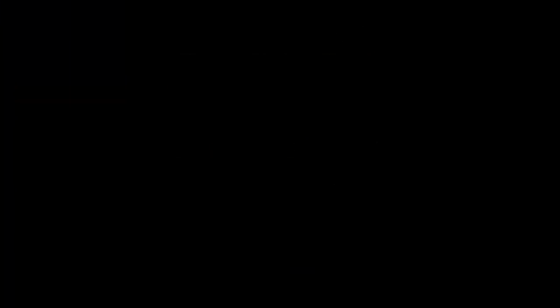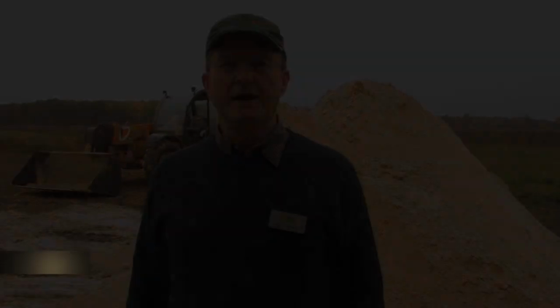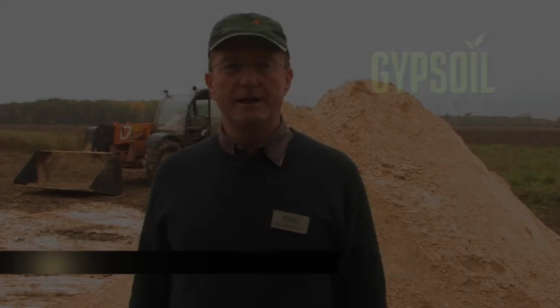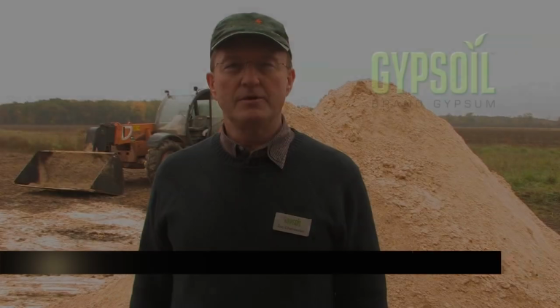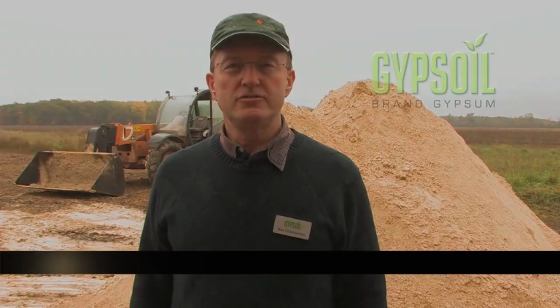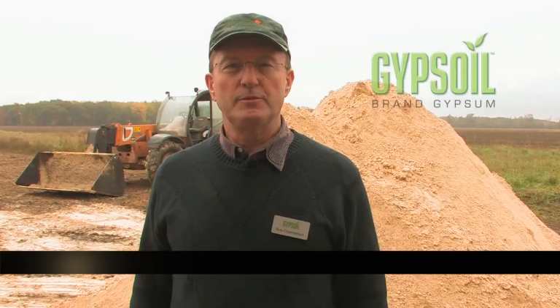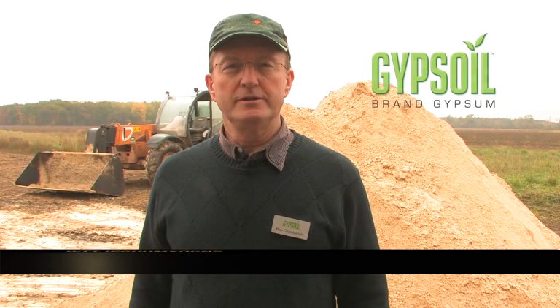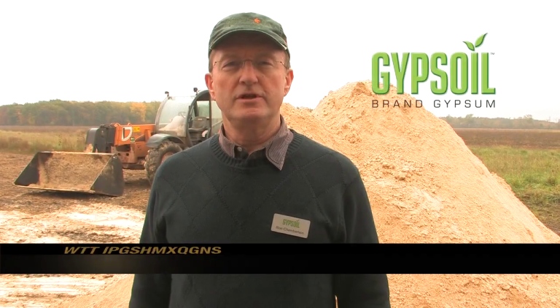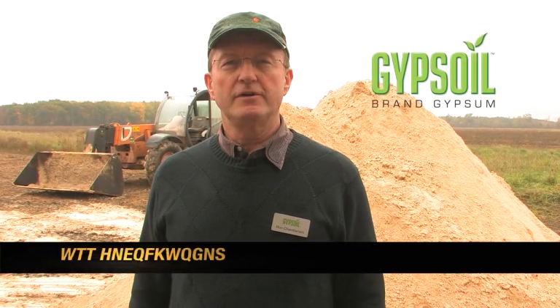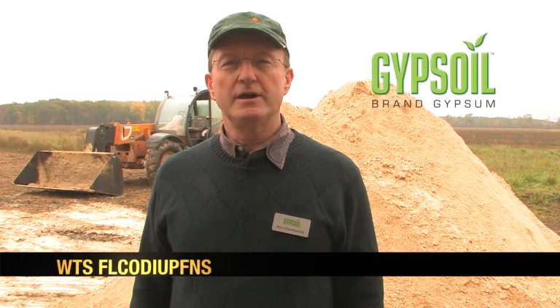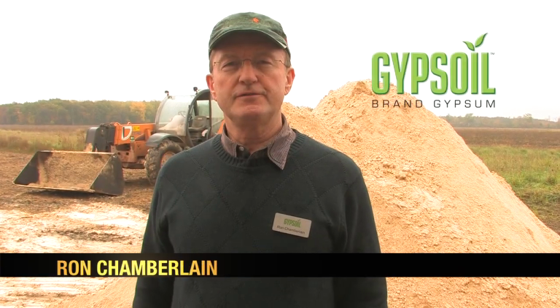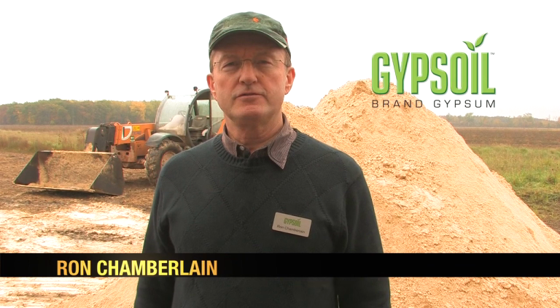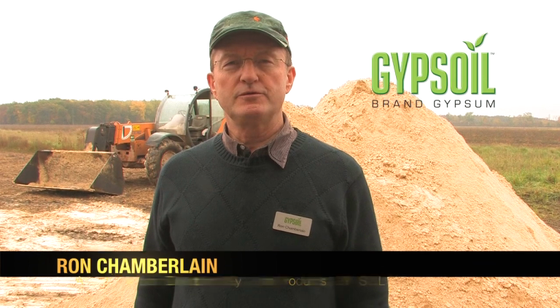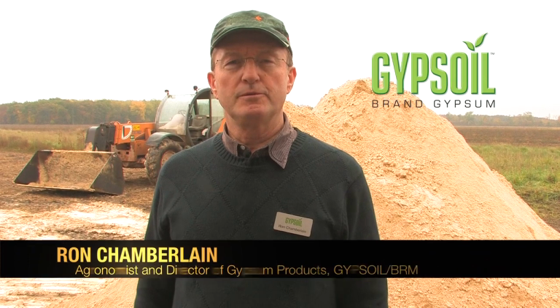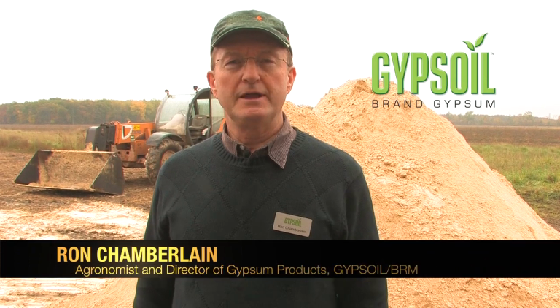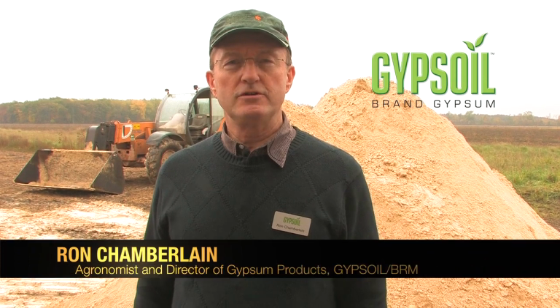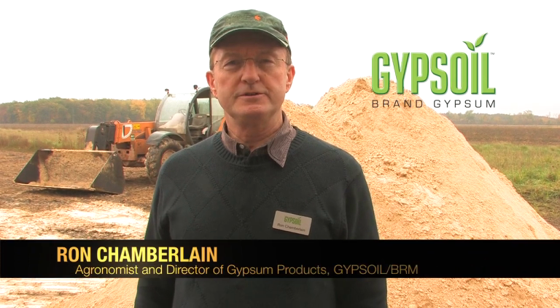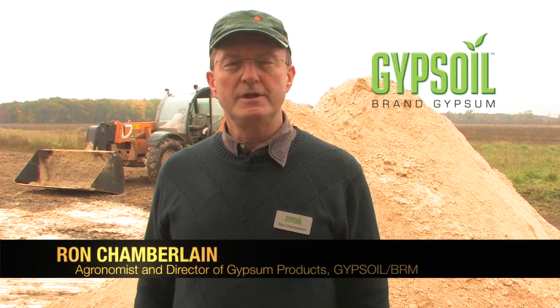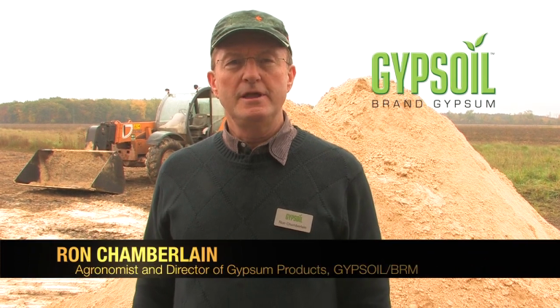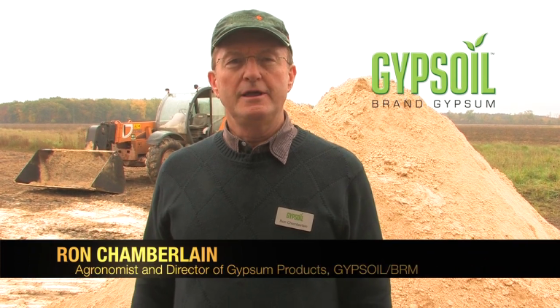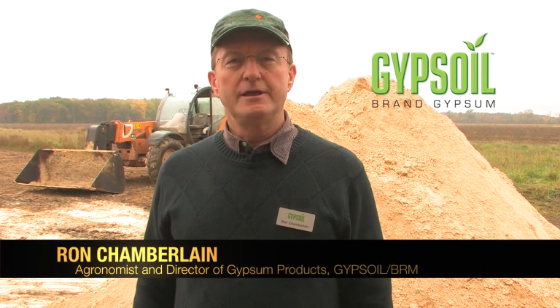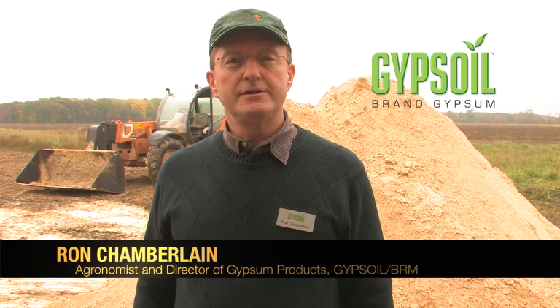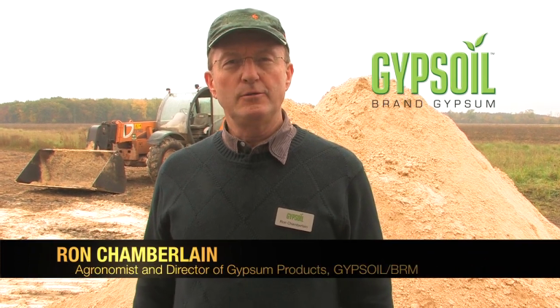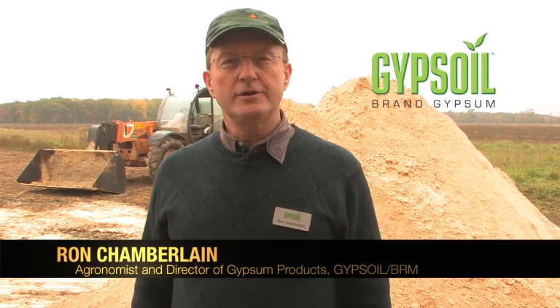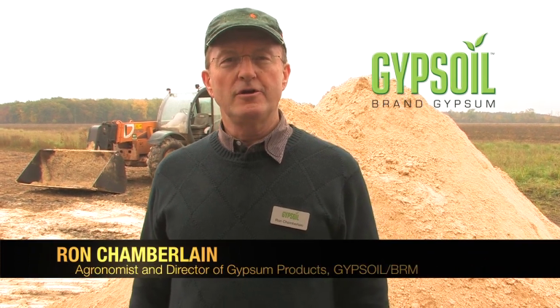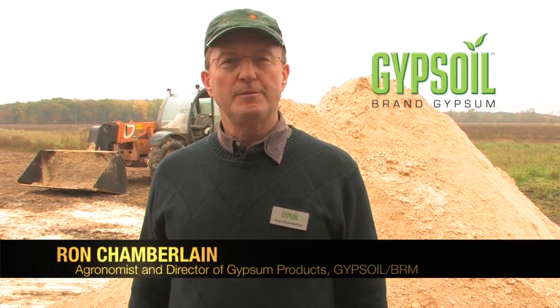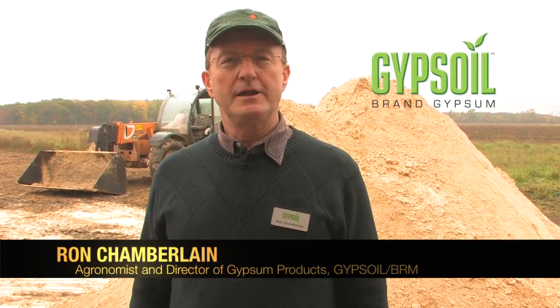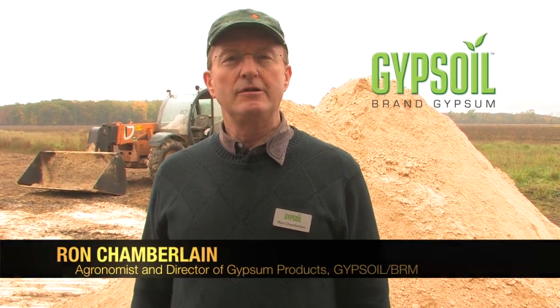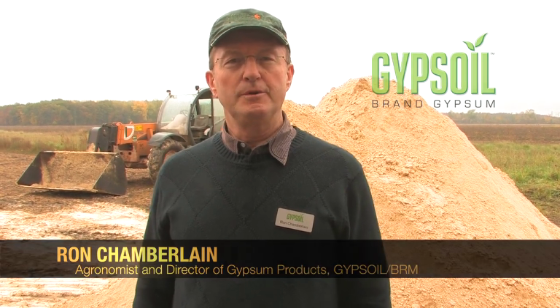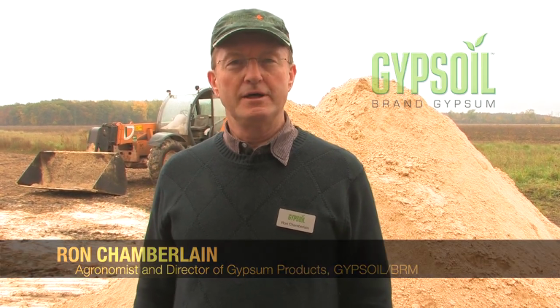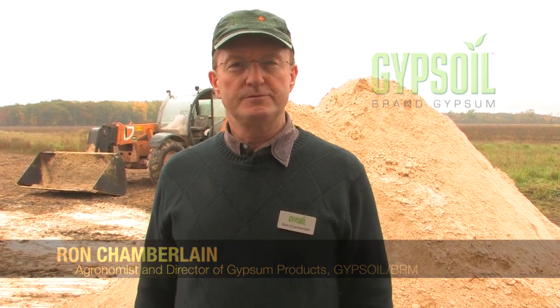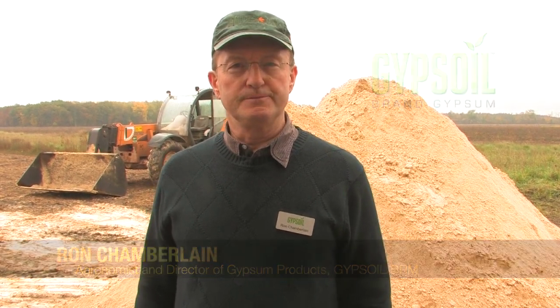Hi, I'm Ron Chamberlain, chief agronomist for Gypsoil brand gypsum, and today we're going to talk about how to apply gypsum.